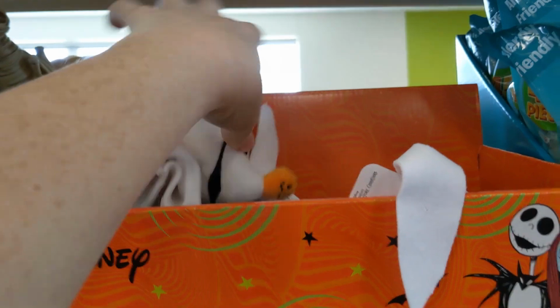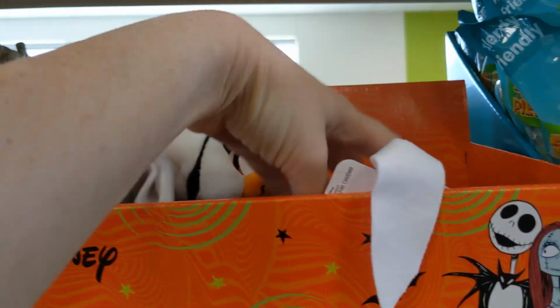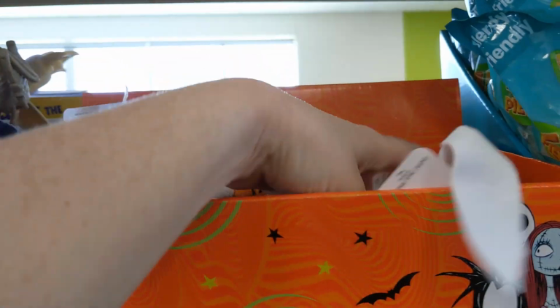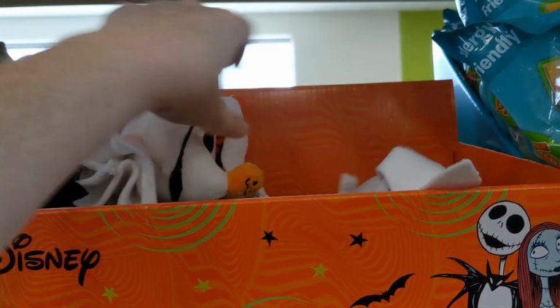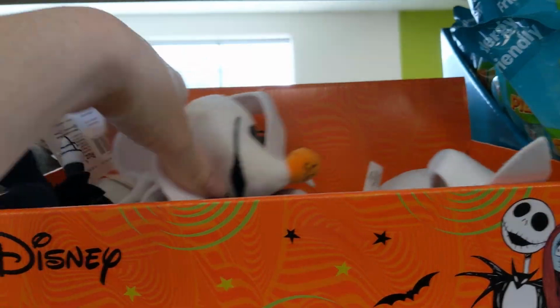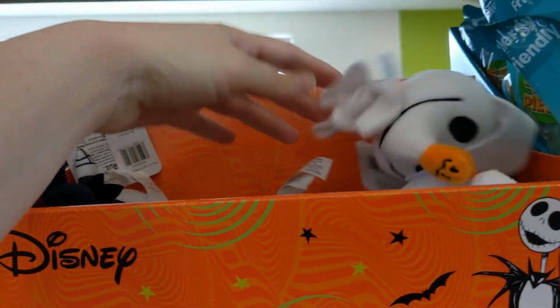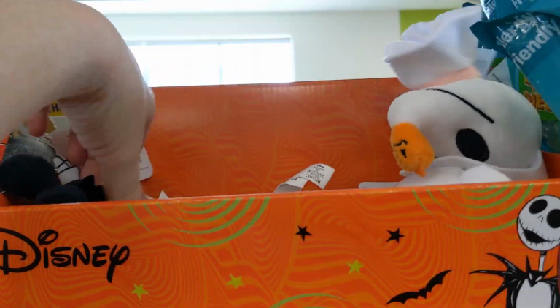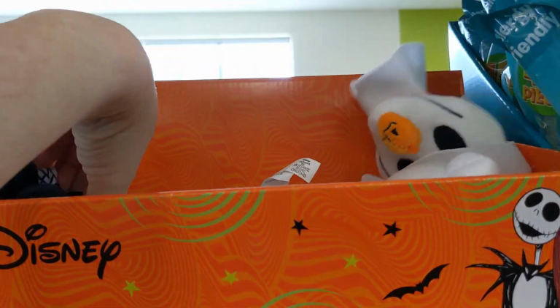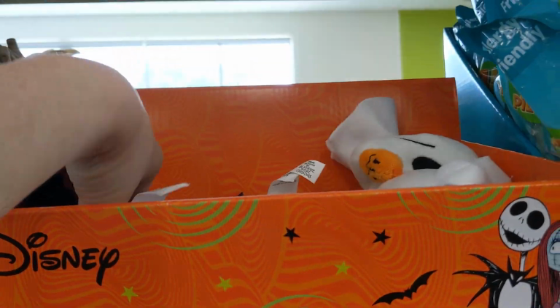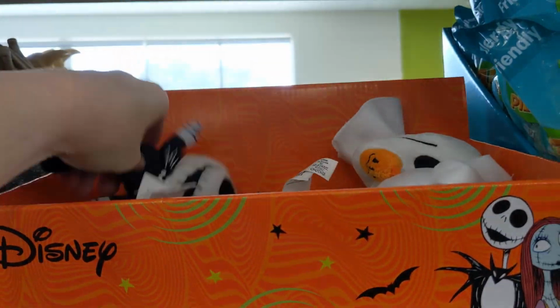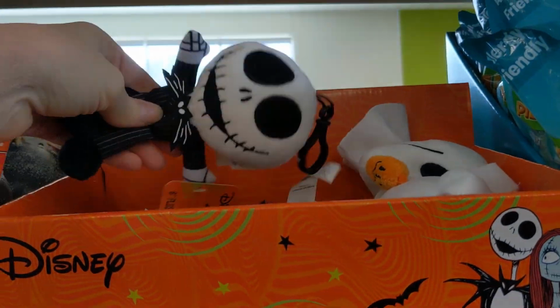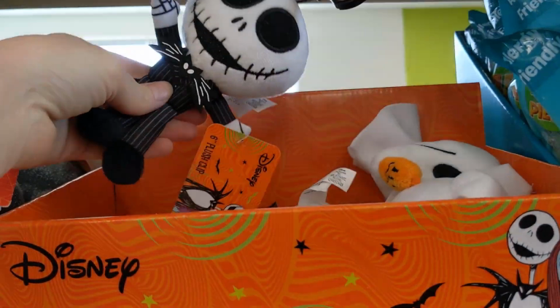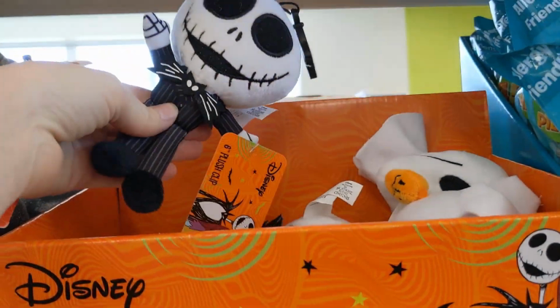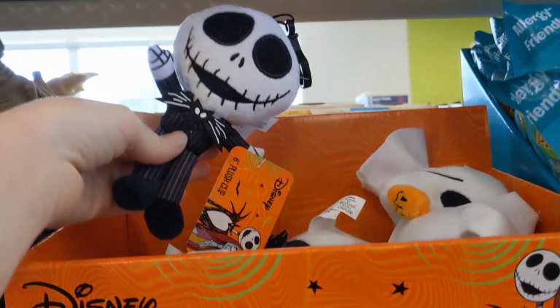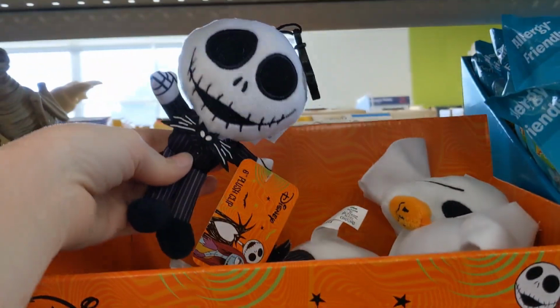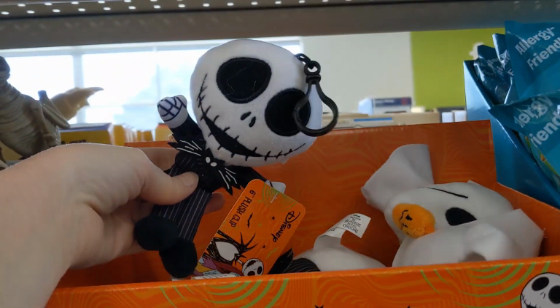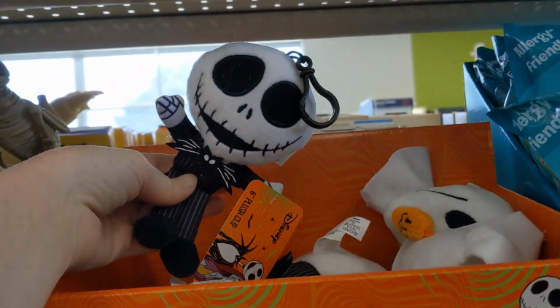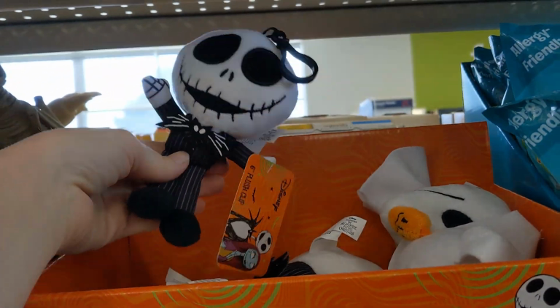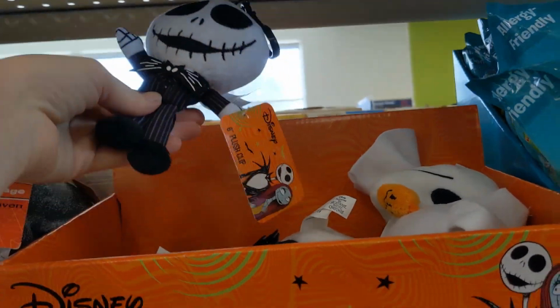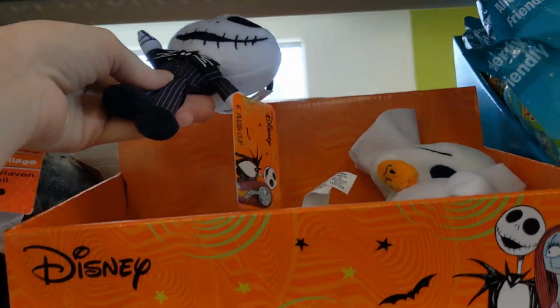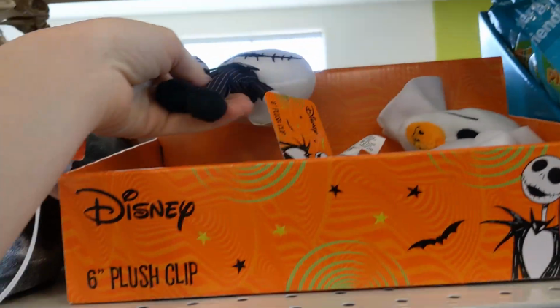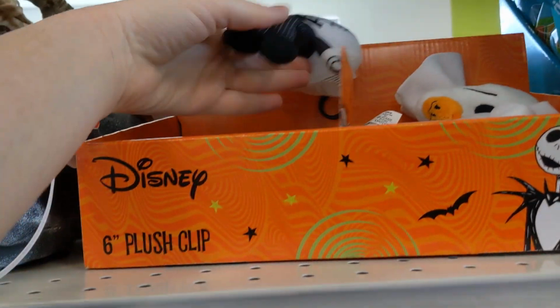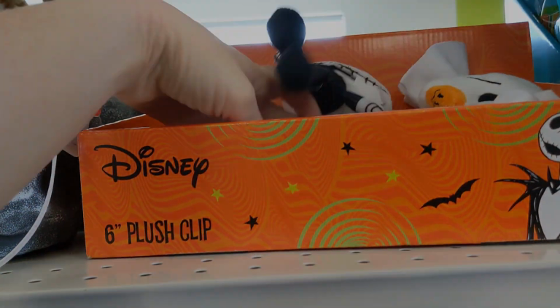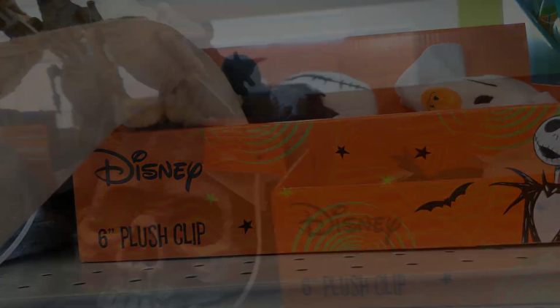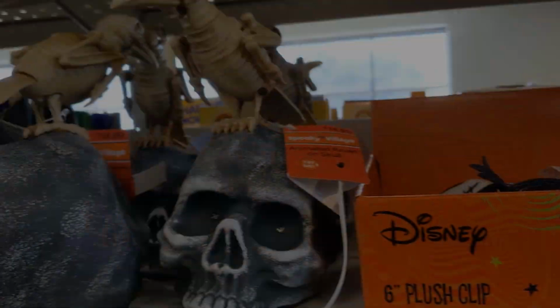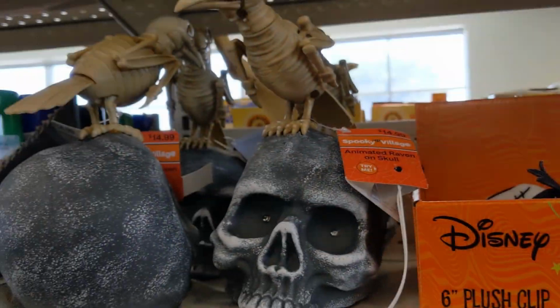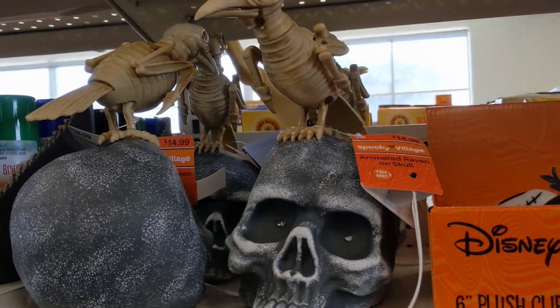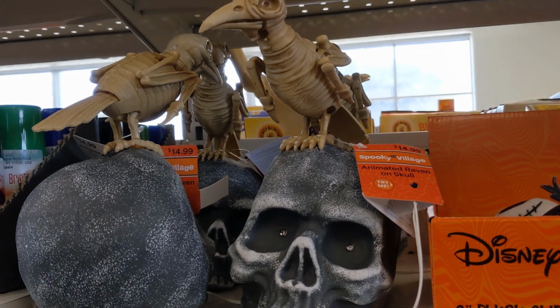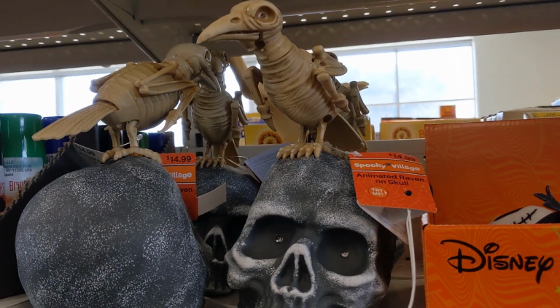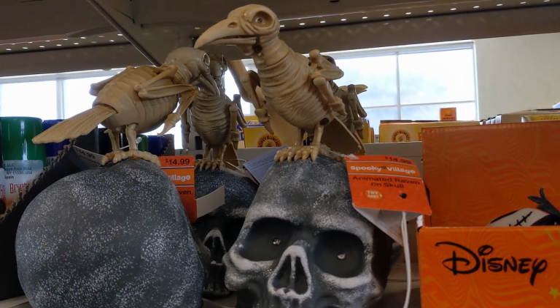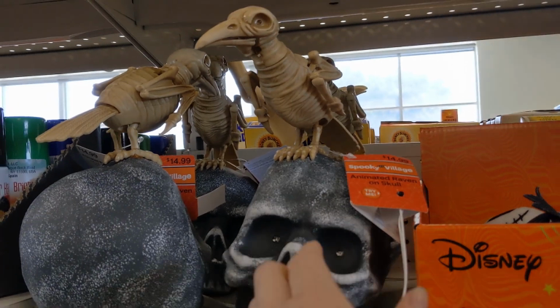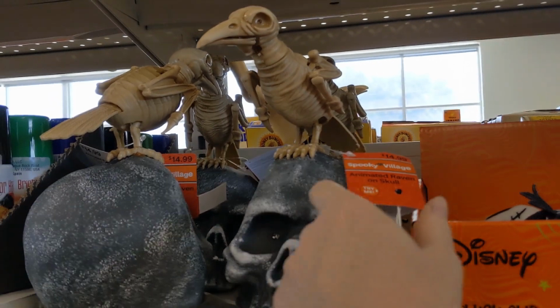Here's Zero. And Jack Skellington. There wasn't a price on those.